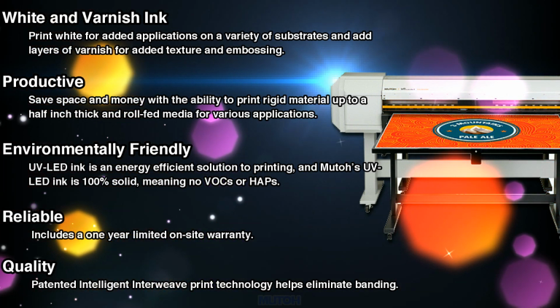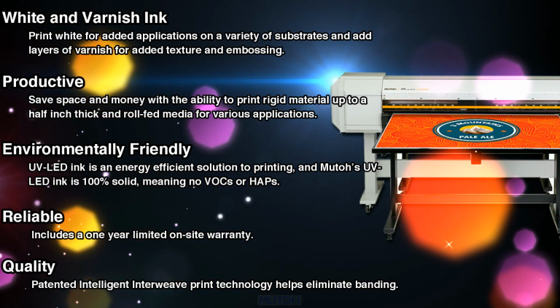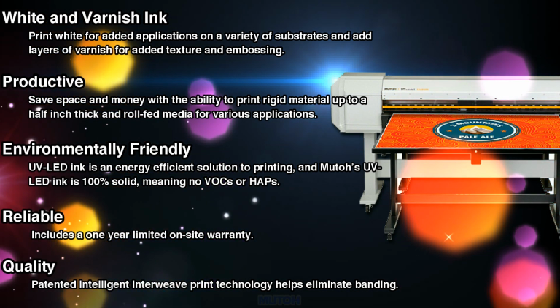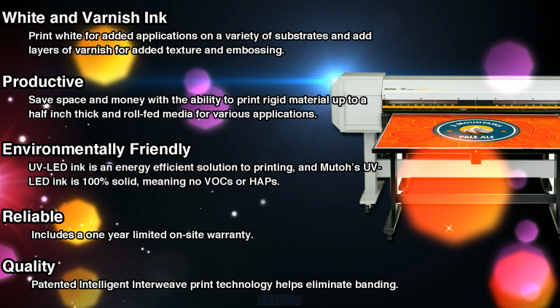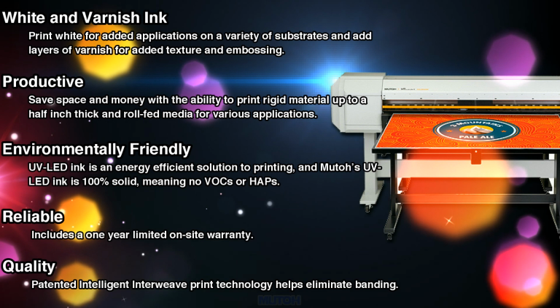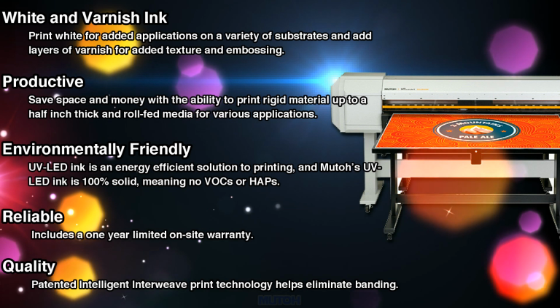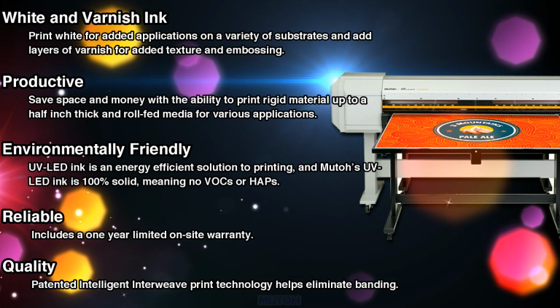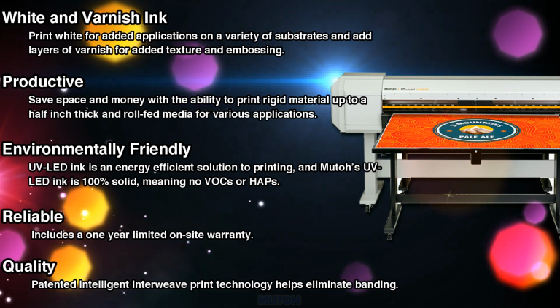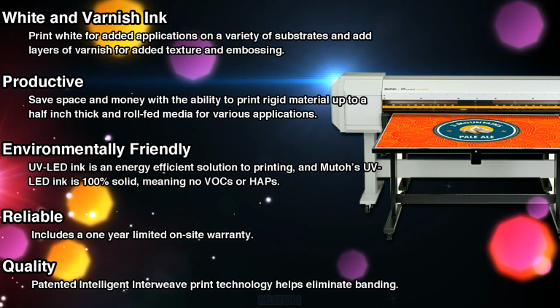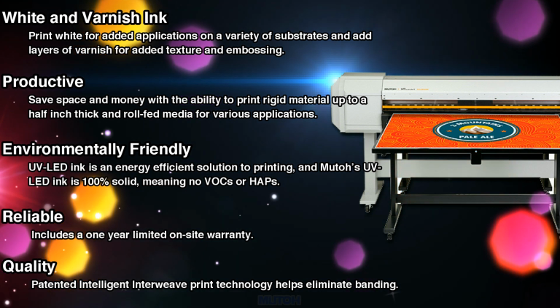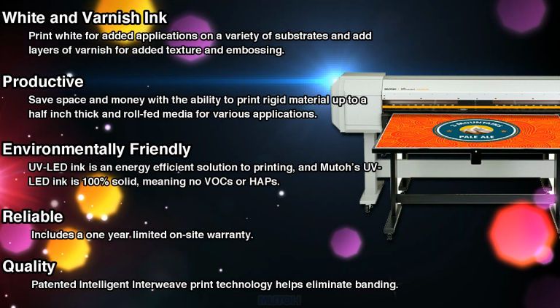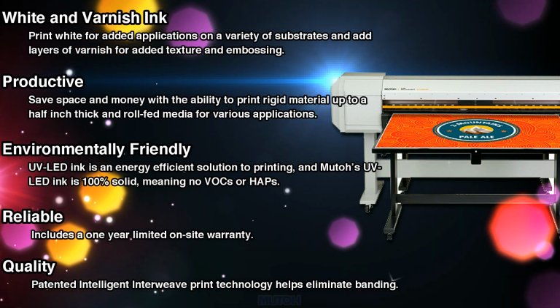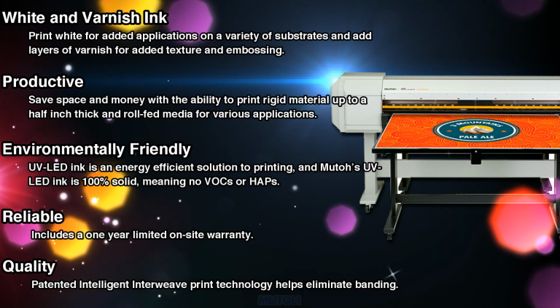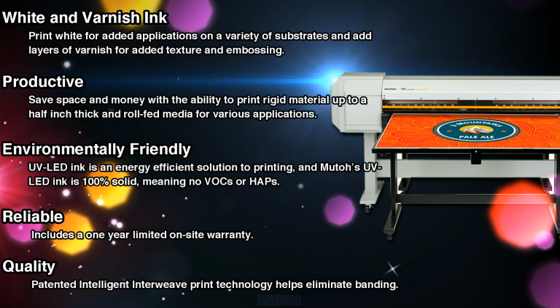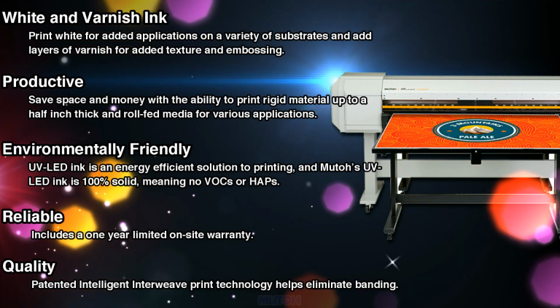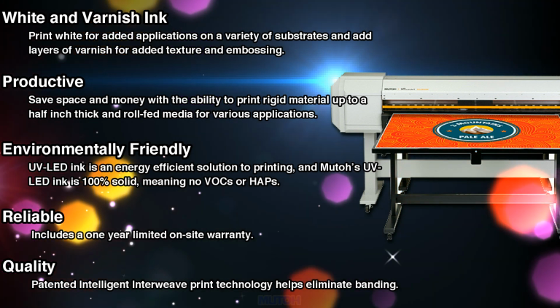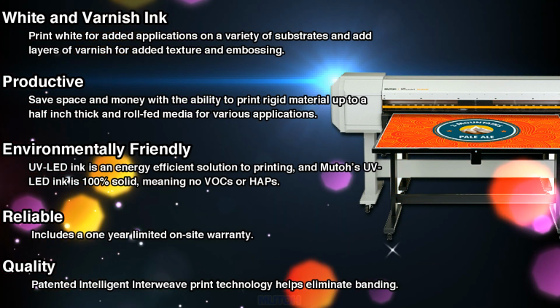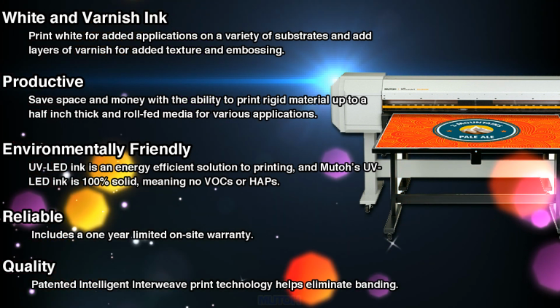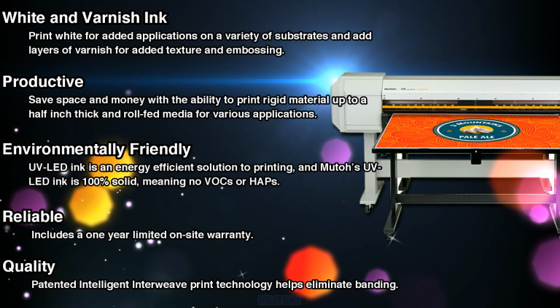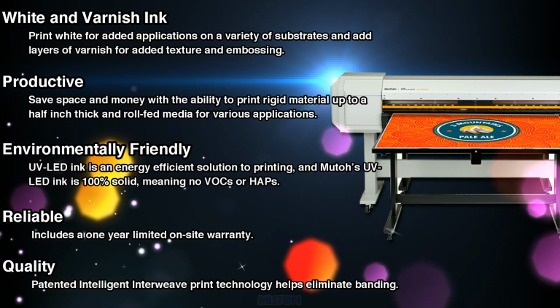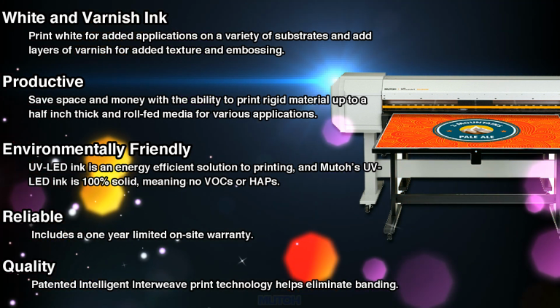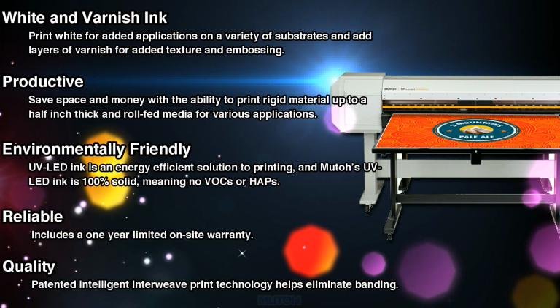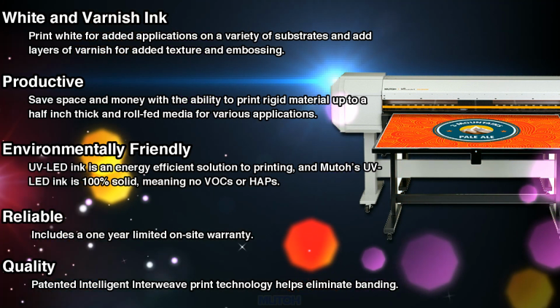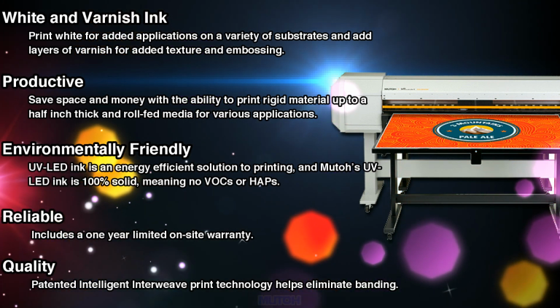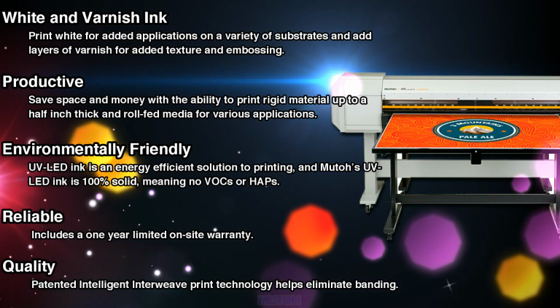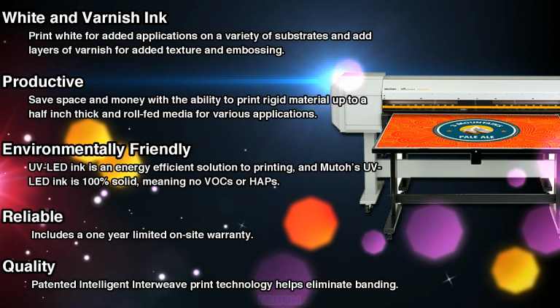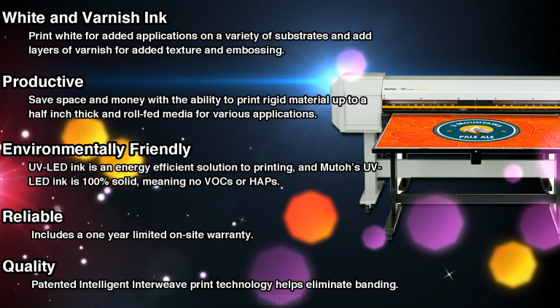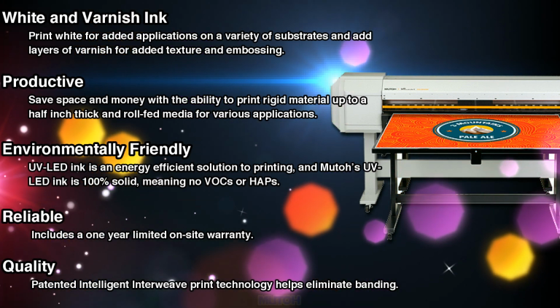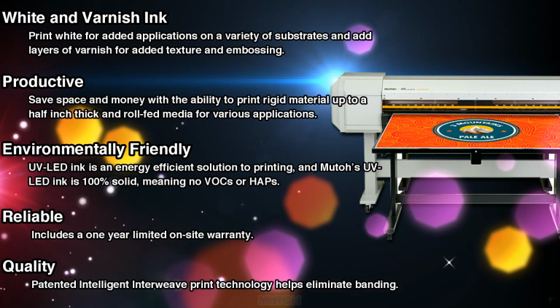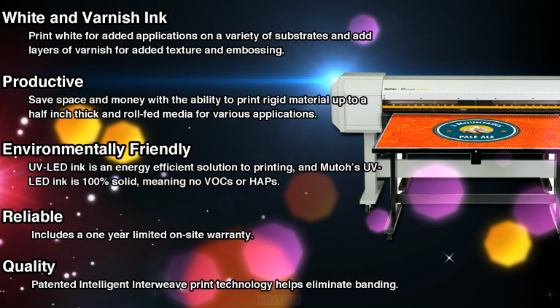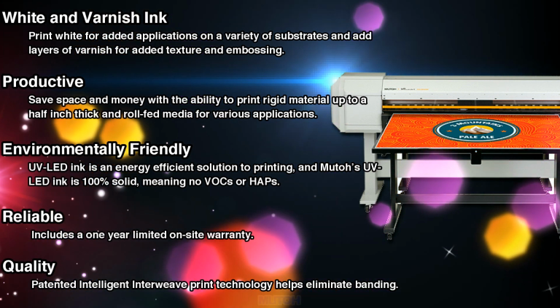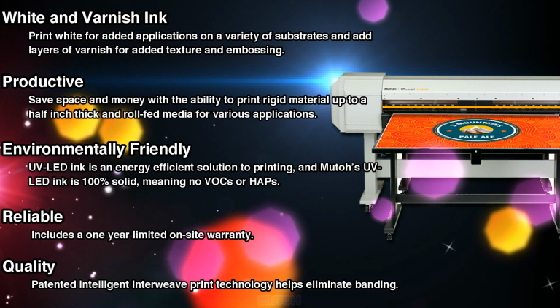It's environmentally friendly, reliable, and of course comes with the quality you know from MUTO.